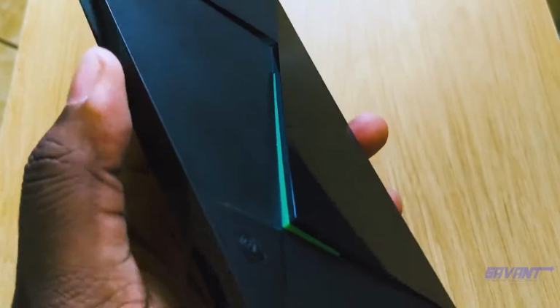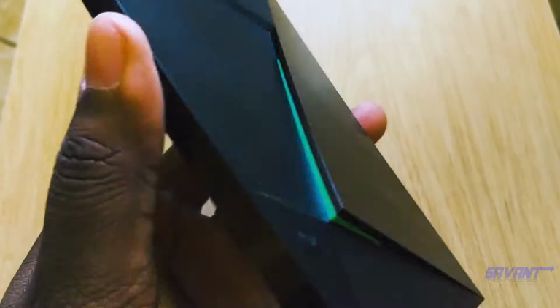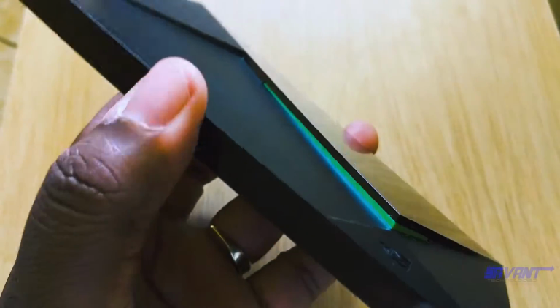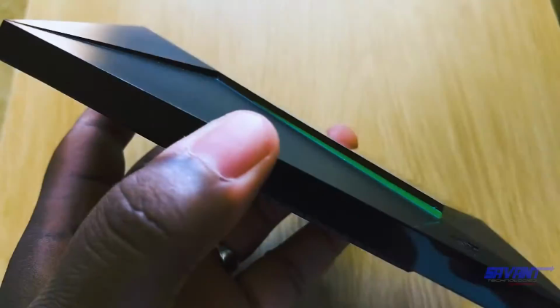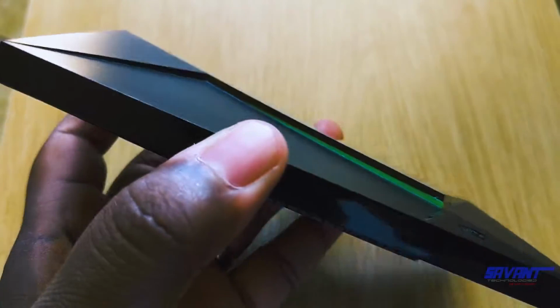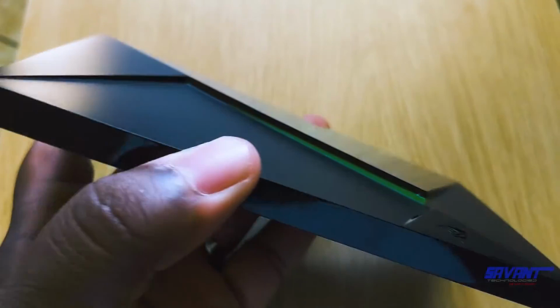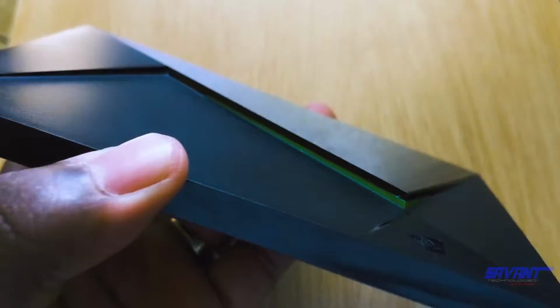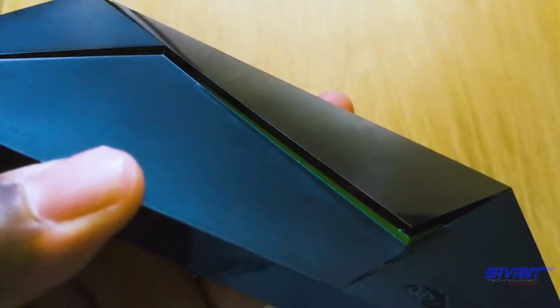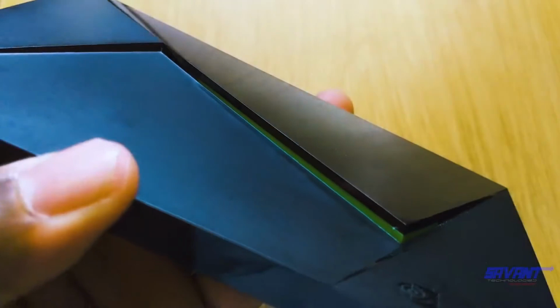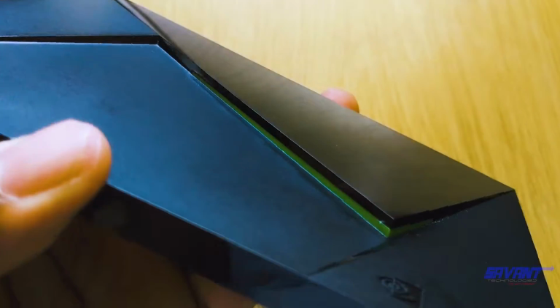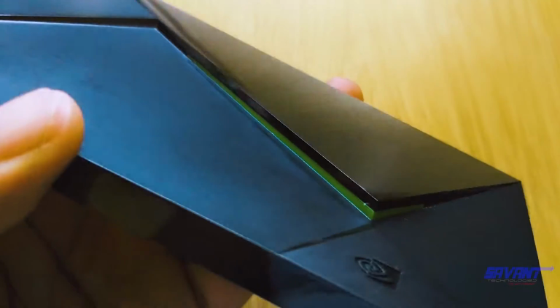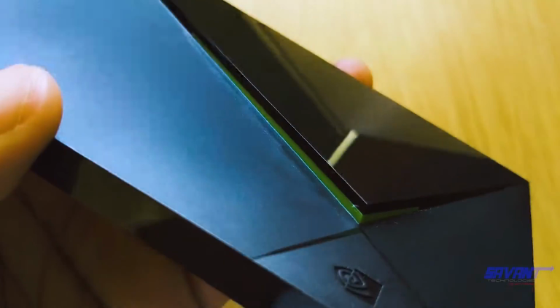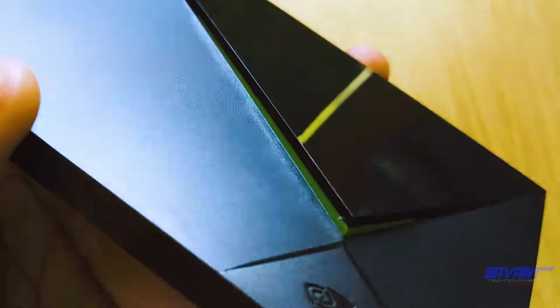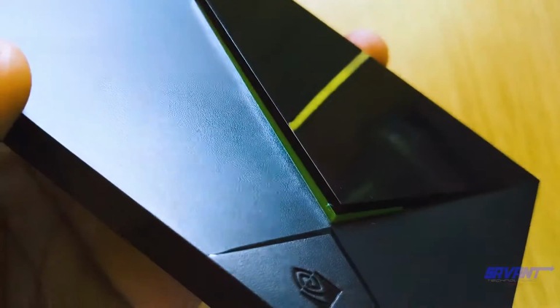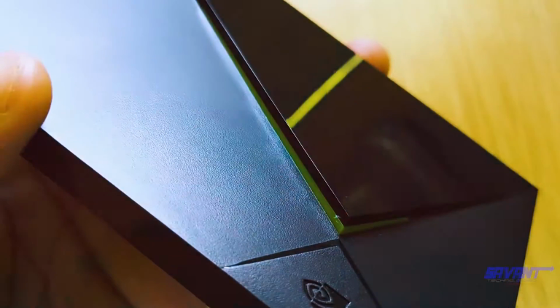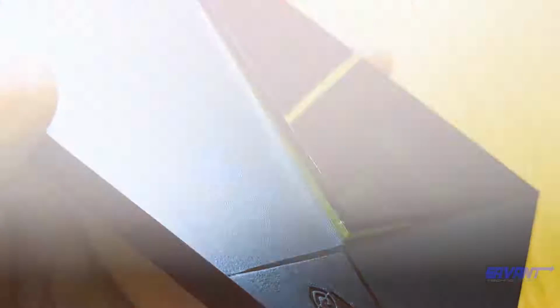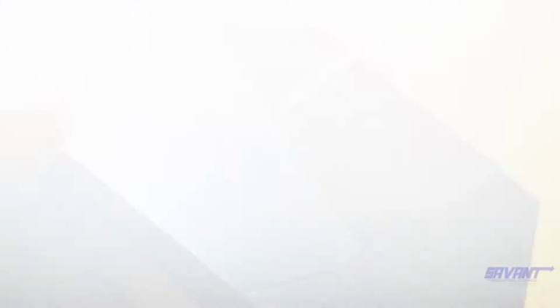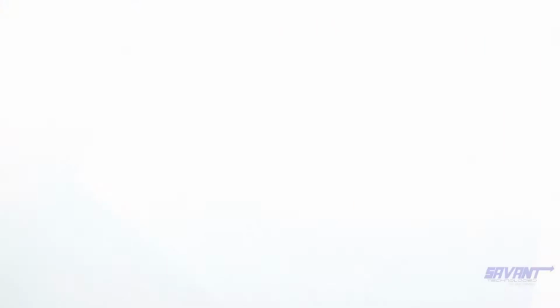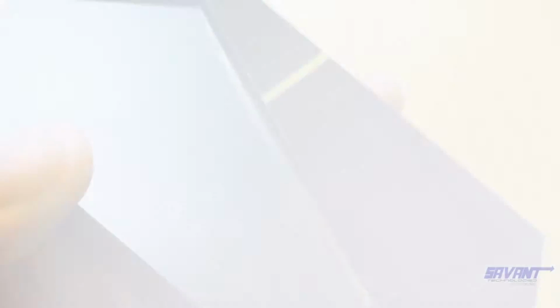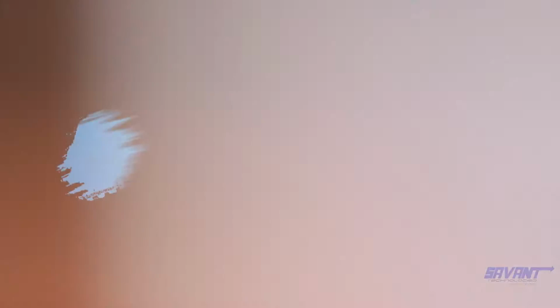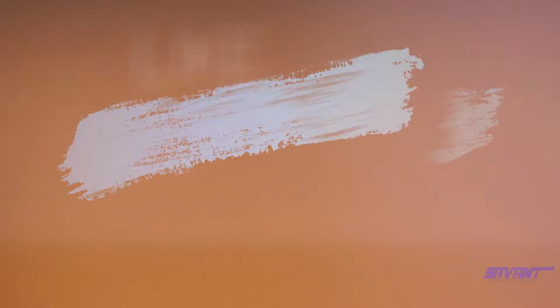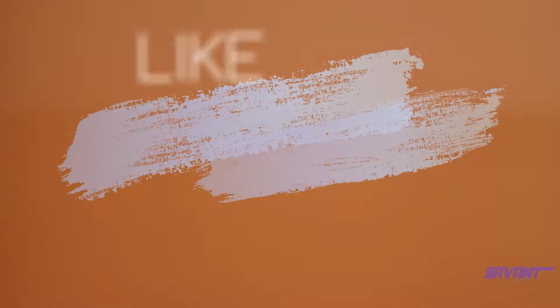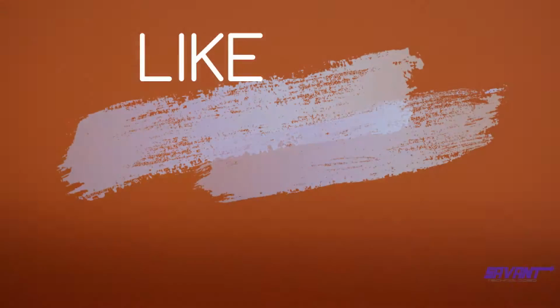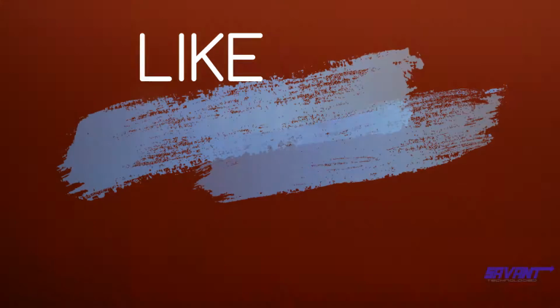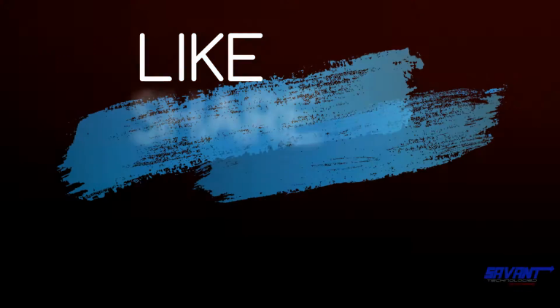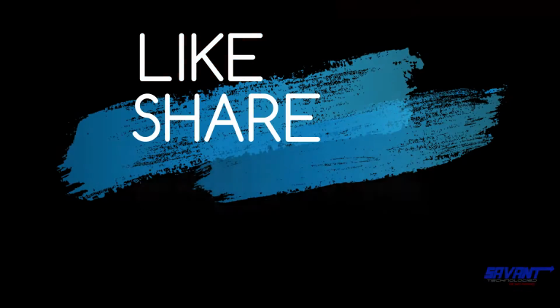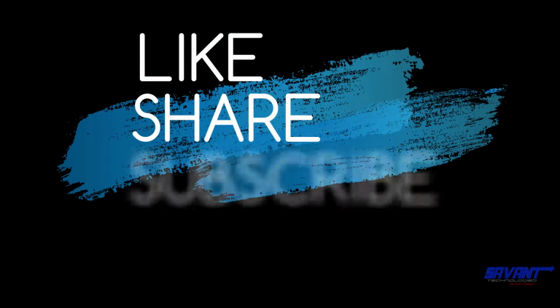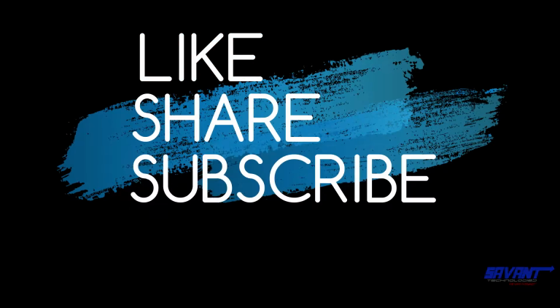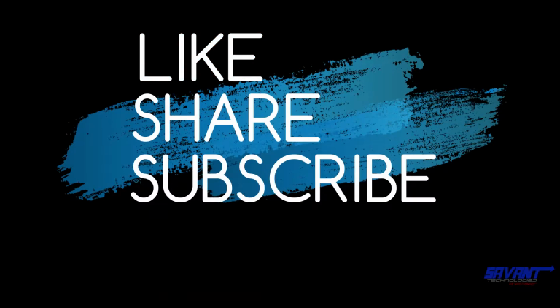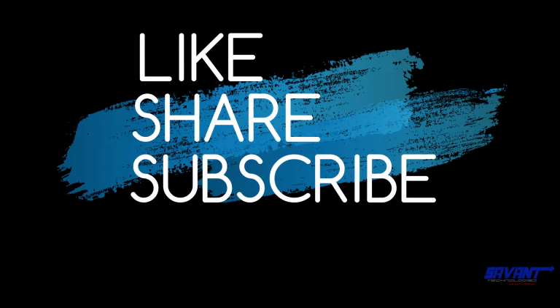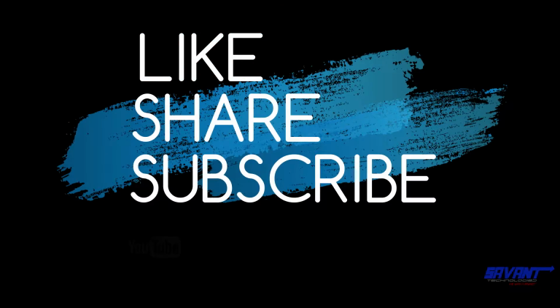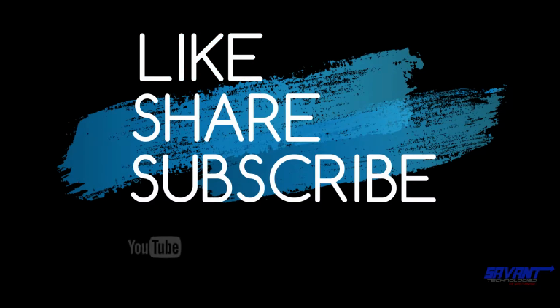So what do you think, guys? Hit me up in the comments and share your thoughts. Until next time, stay blessed.